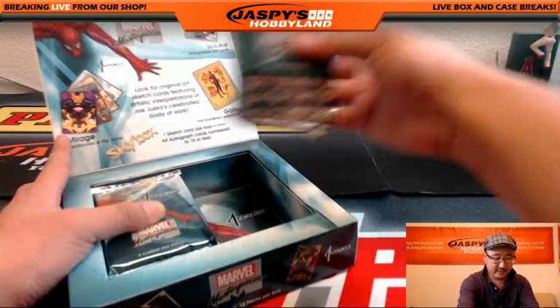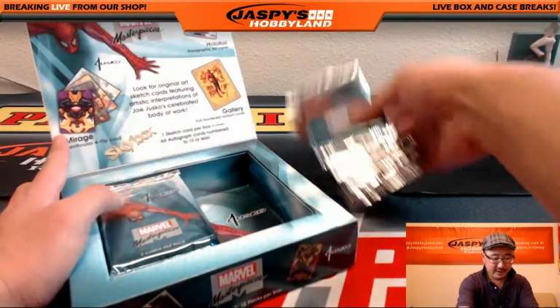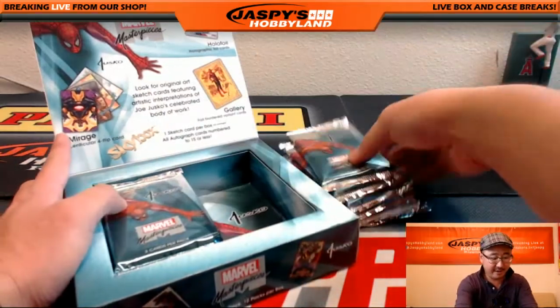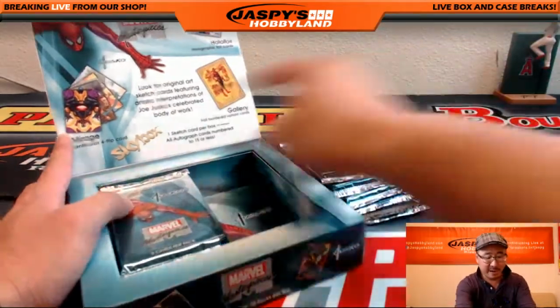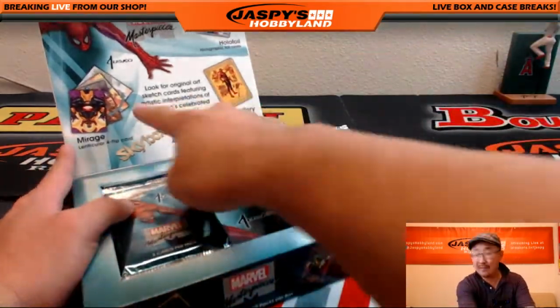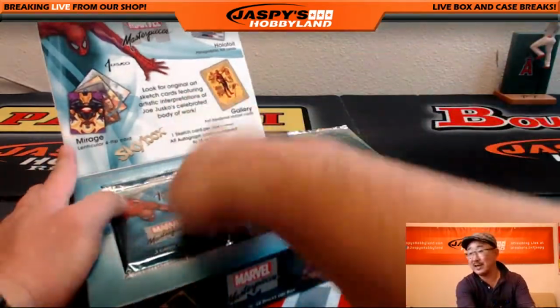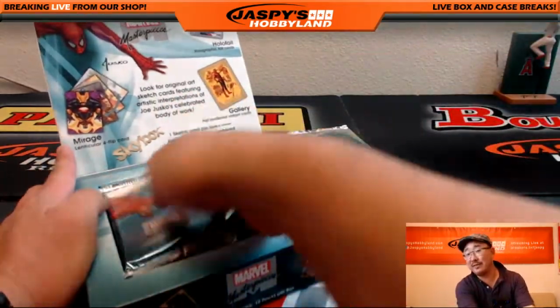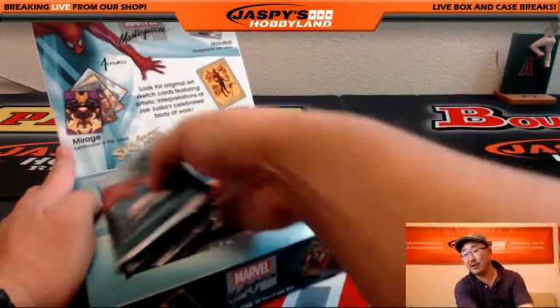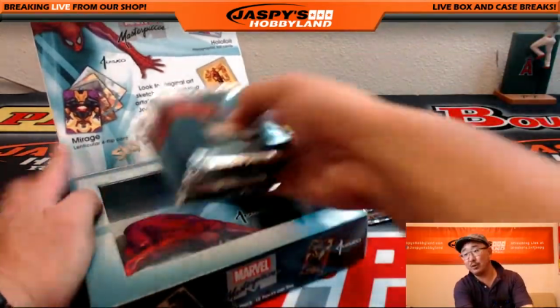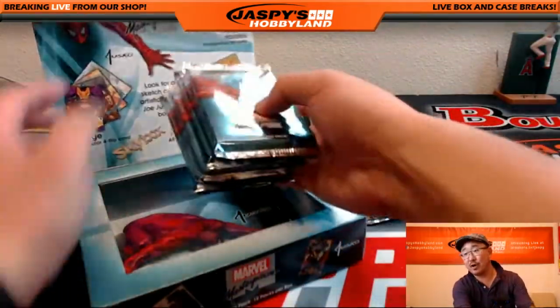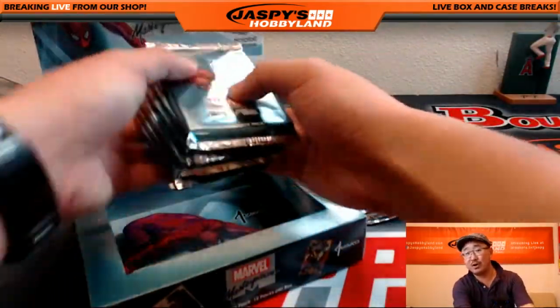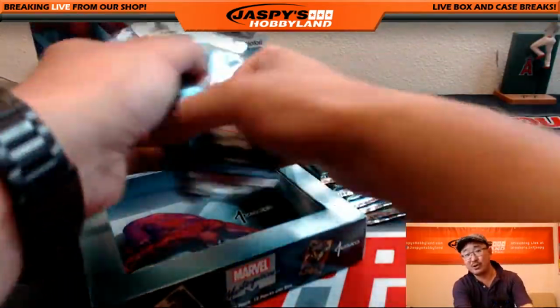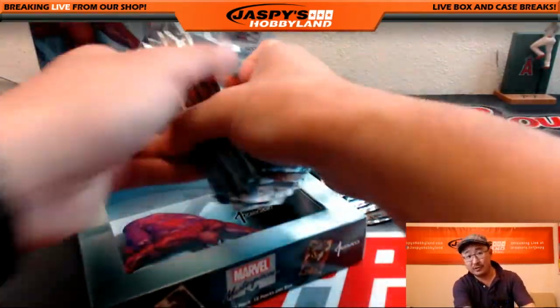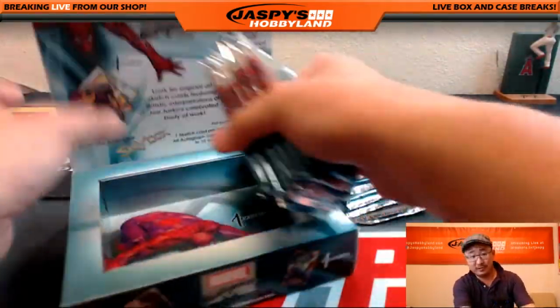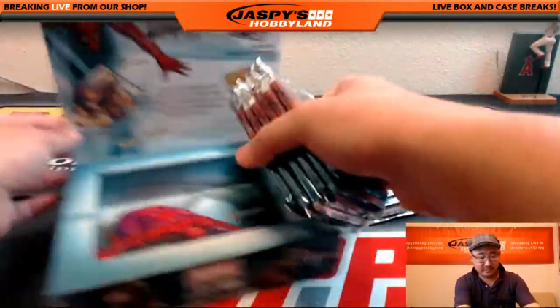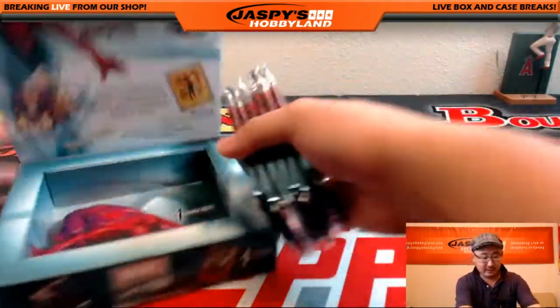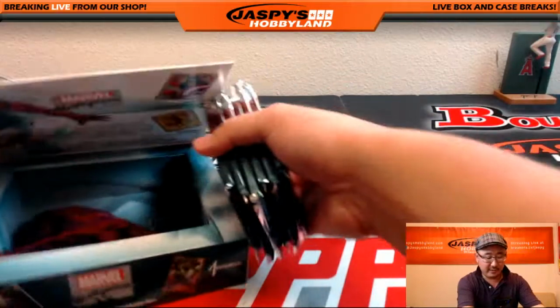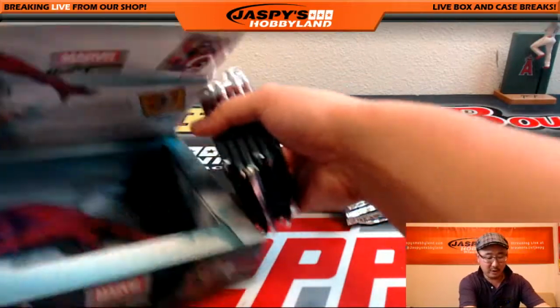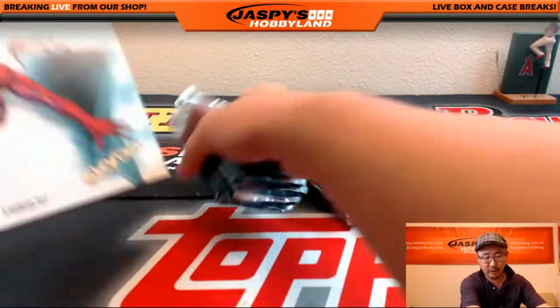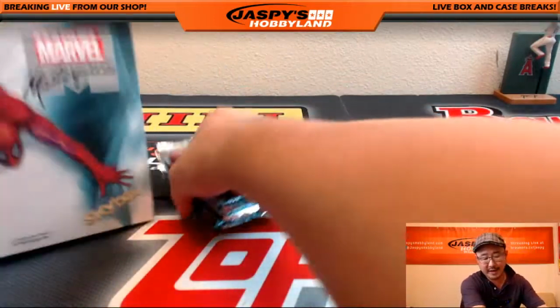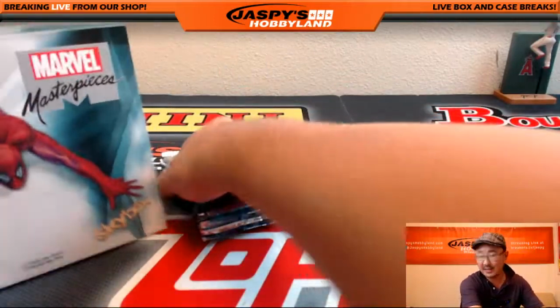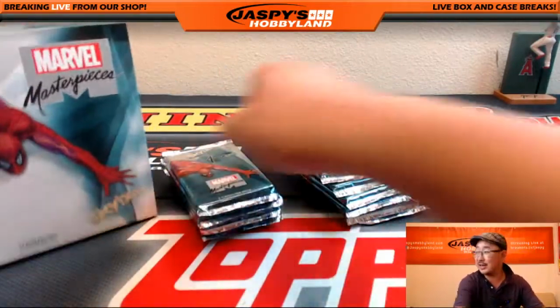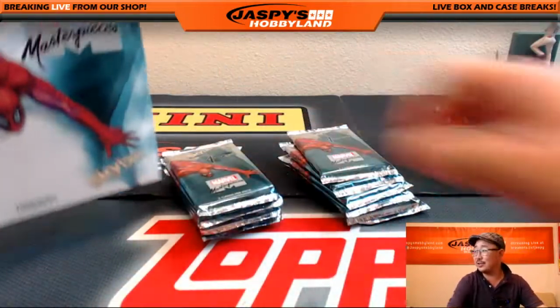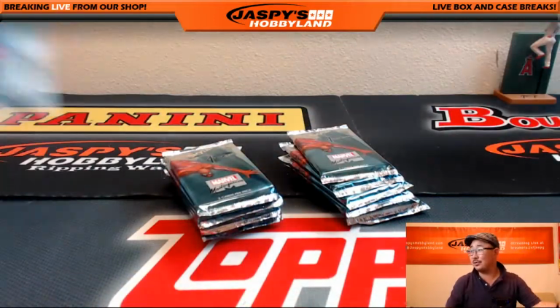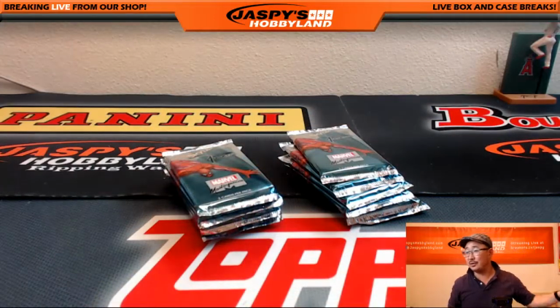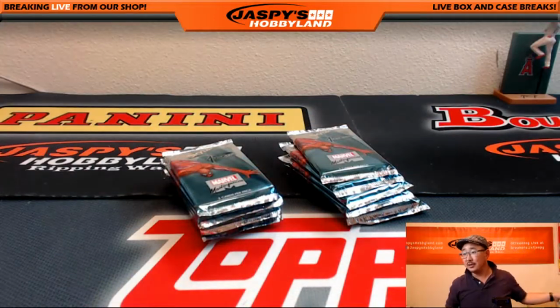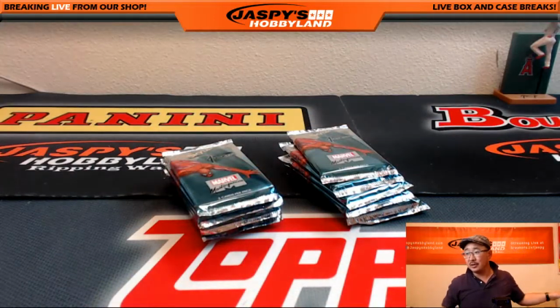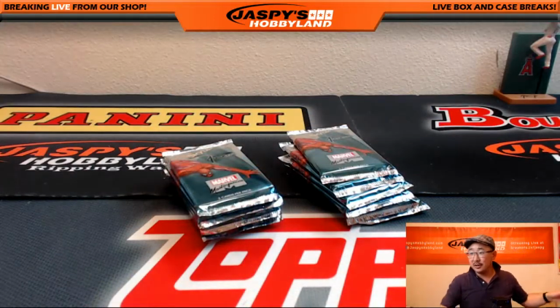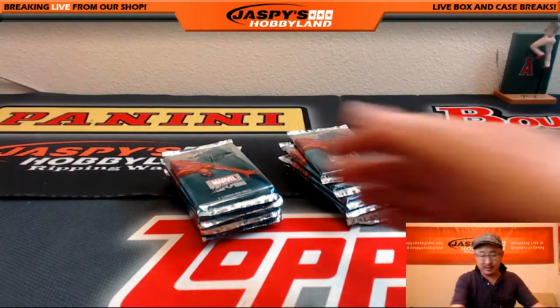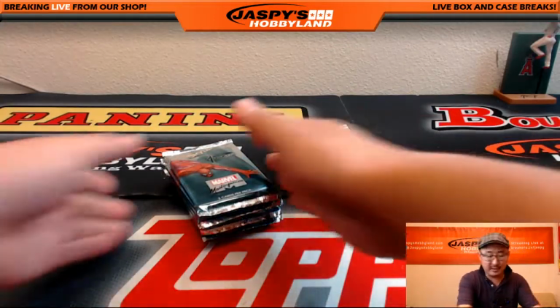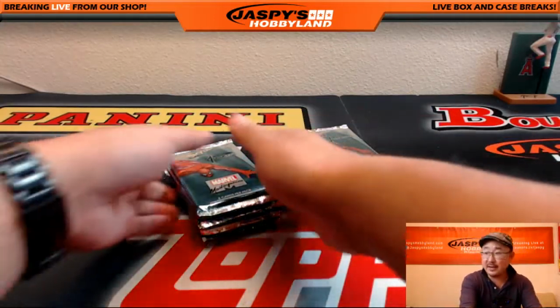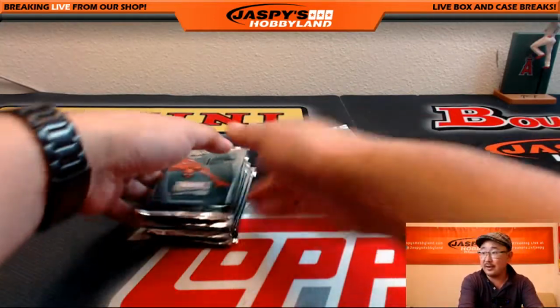They have buybacks of the old cards too — oh, the 1992 set there.